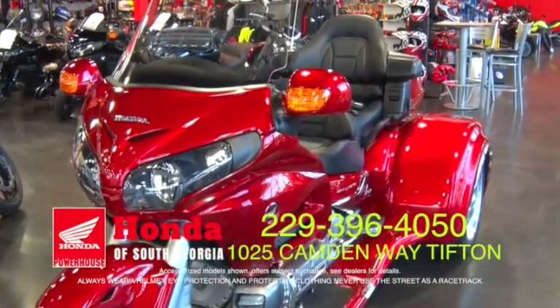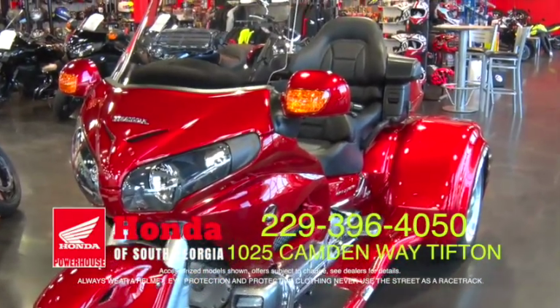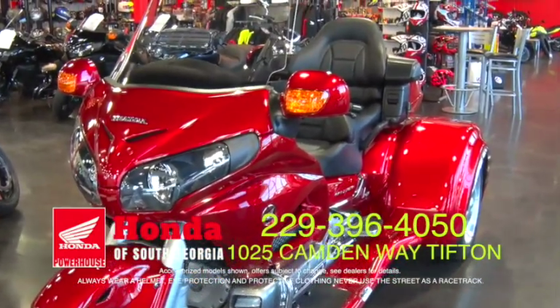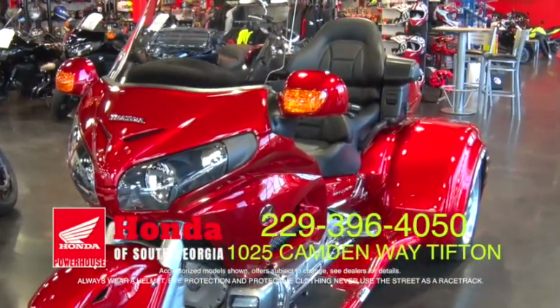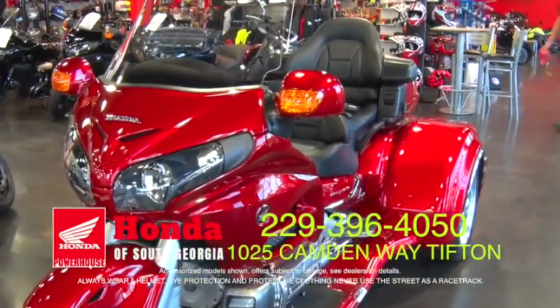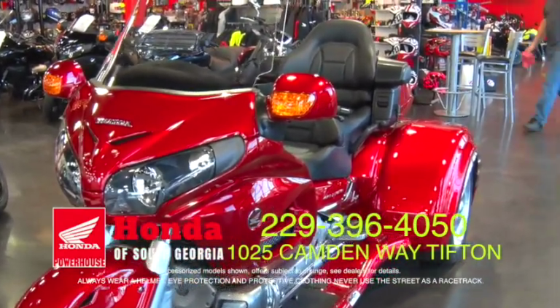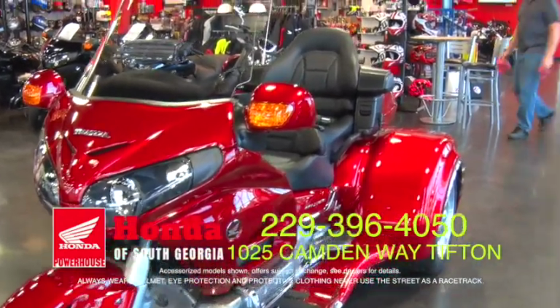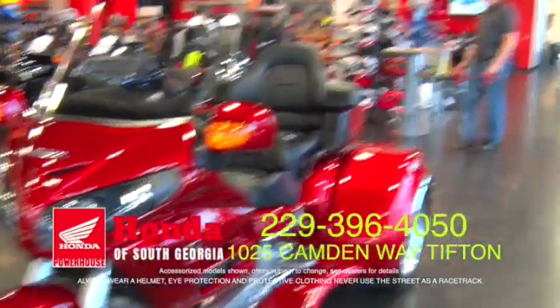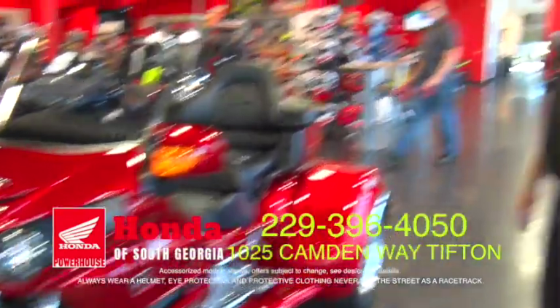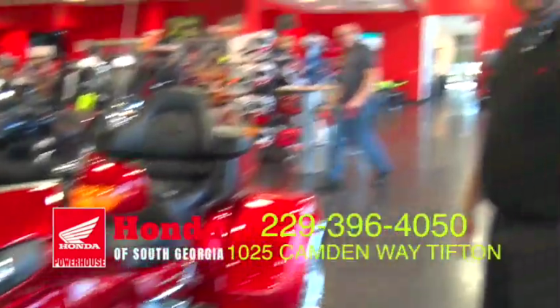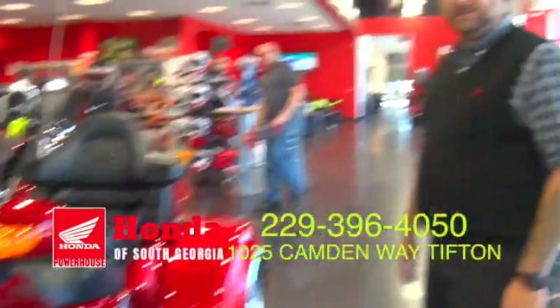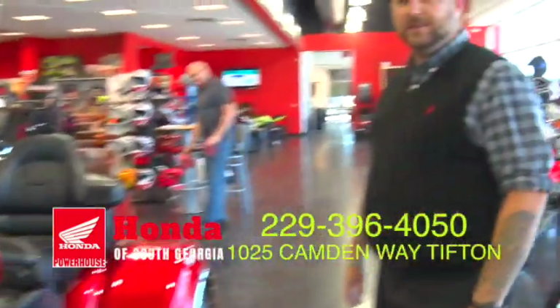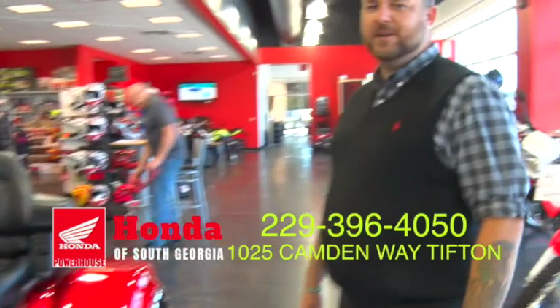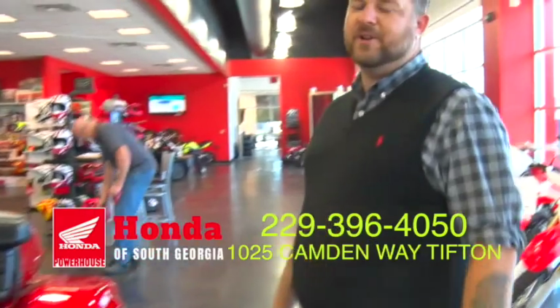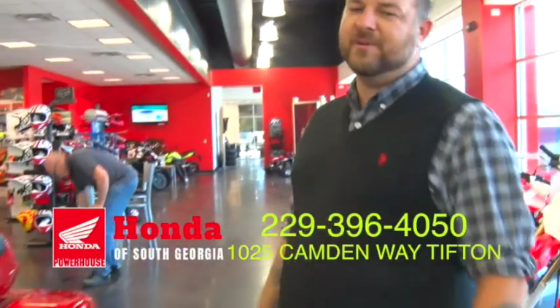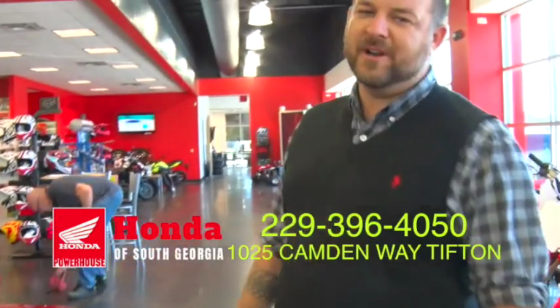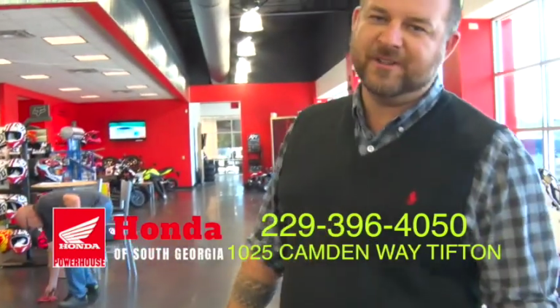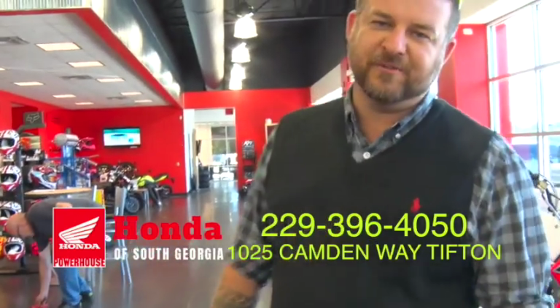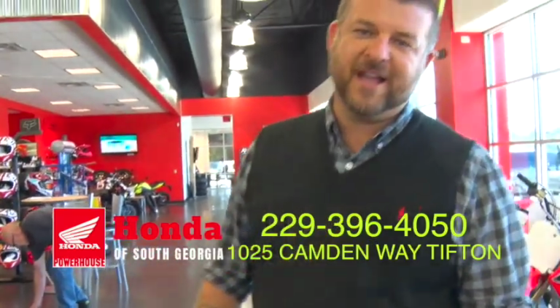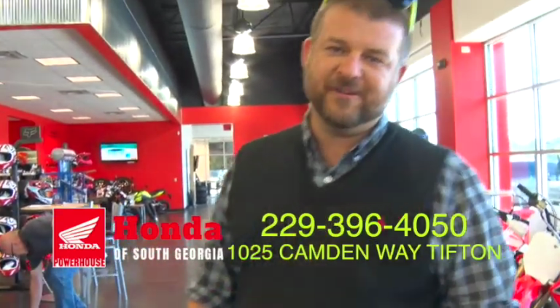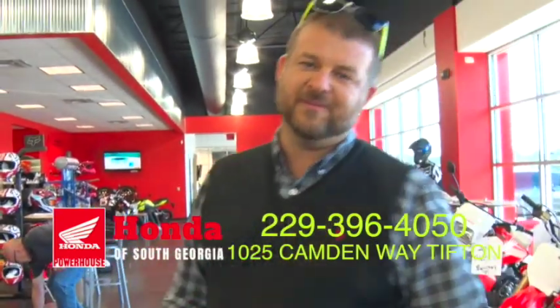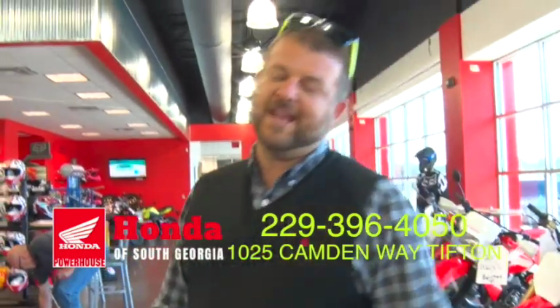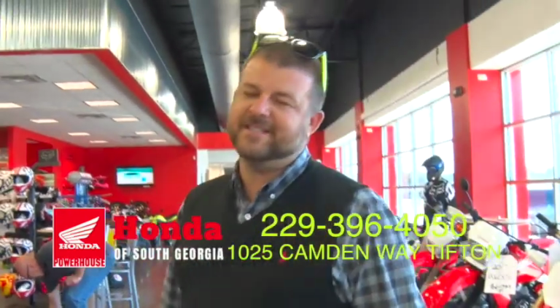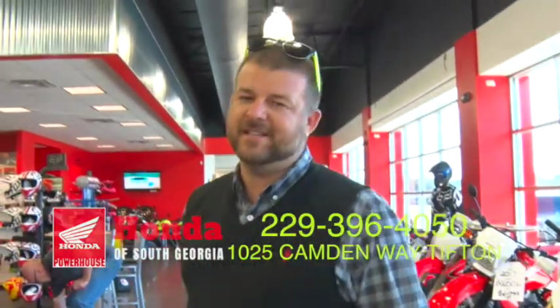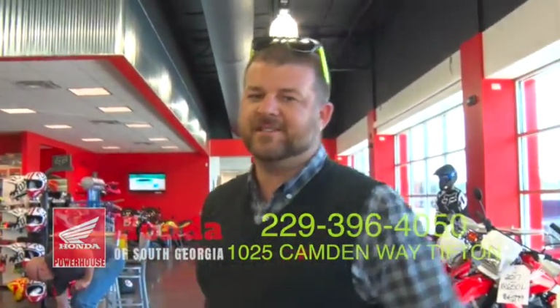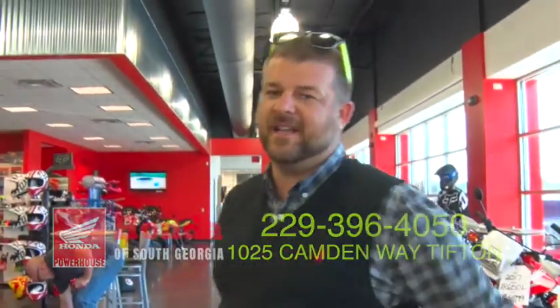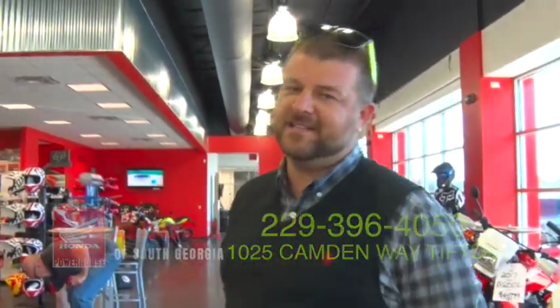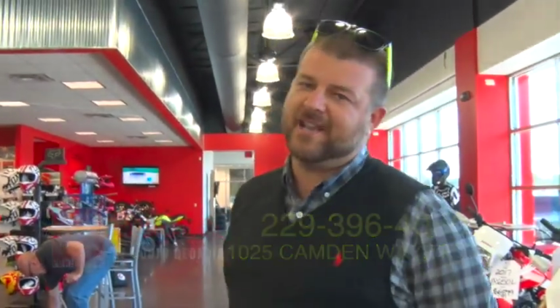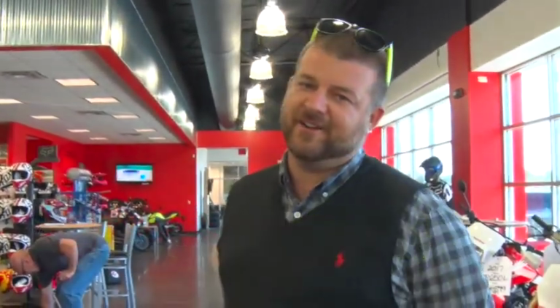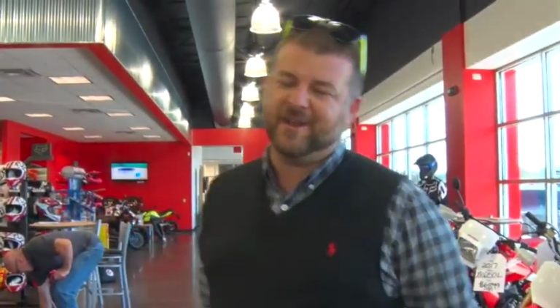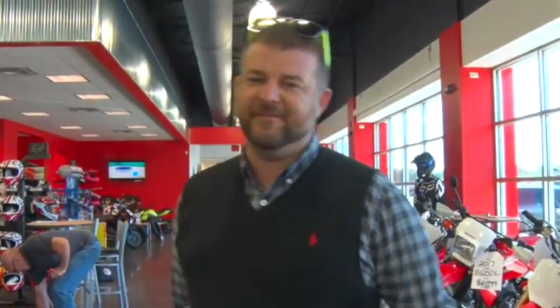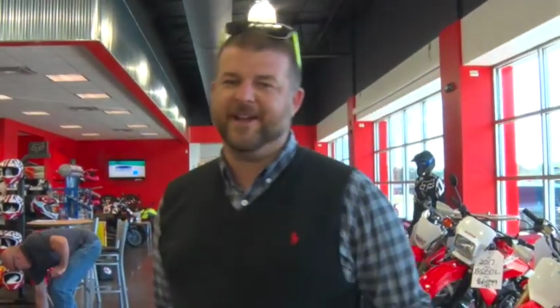Thank you so much. What hours are you open? We're here Monday through Friday from 9 to 6 and Saturday from 9 to 5.